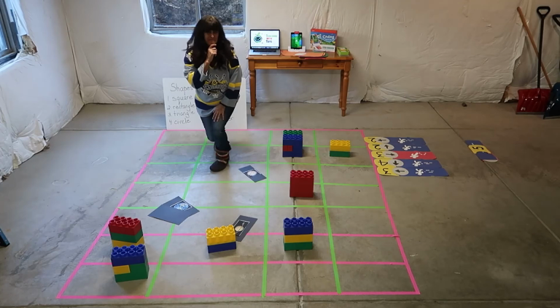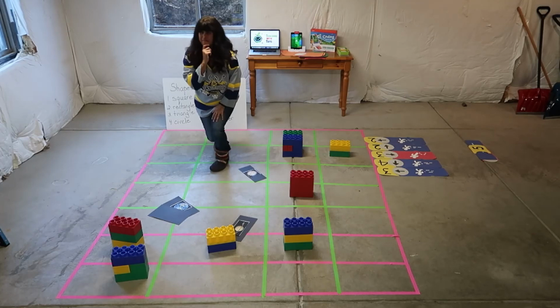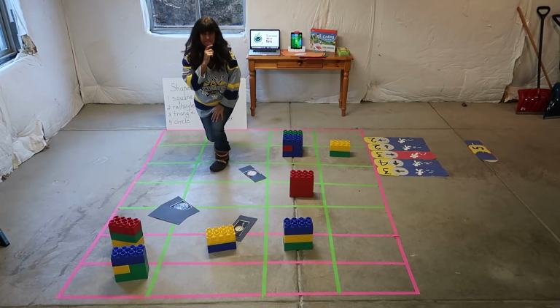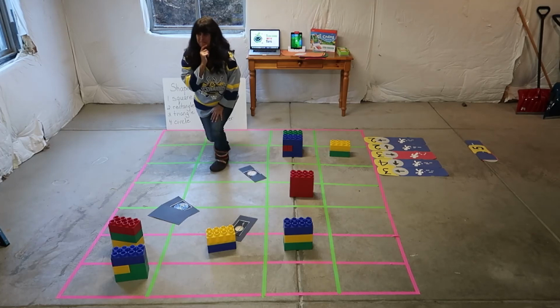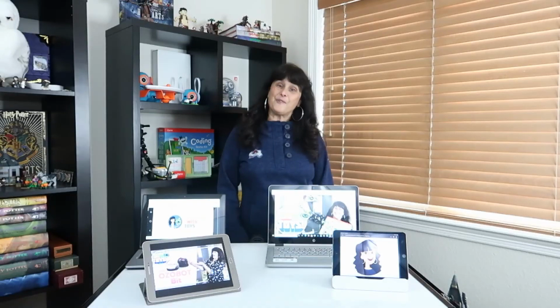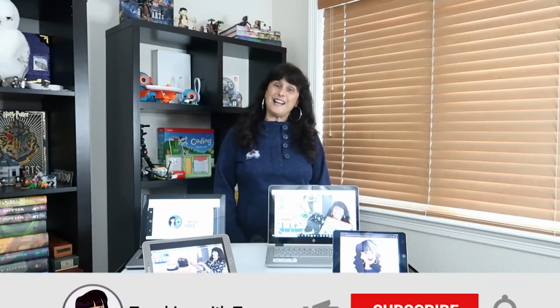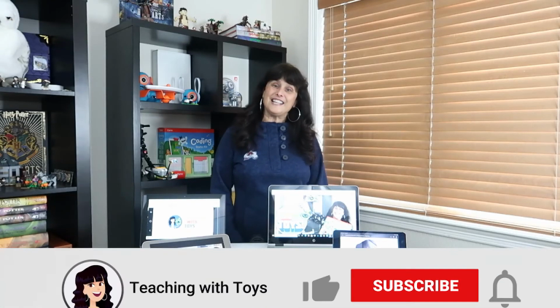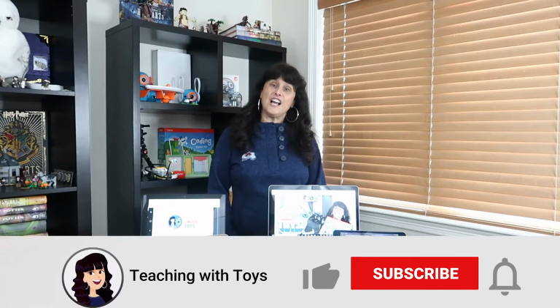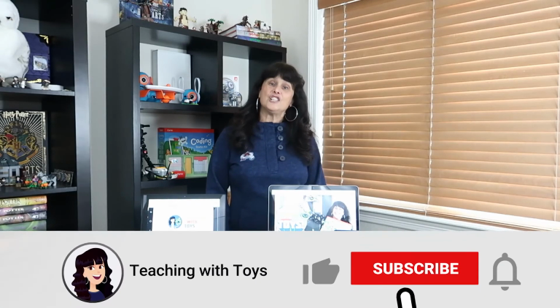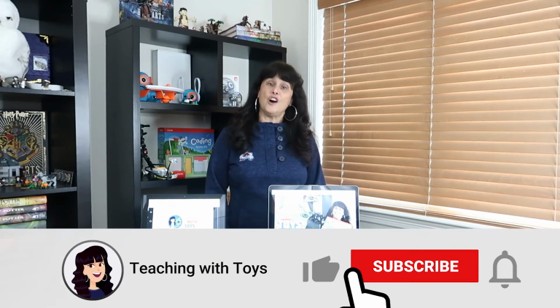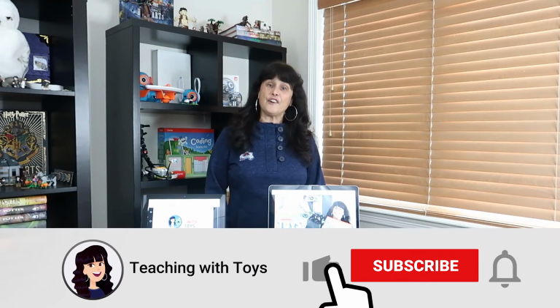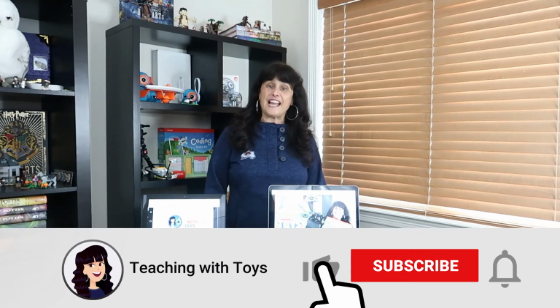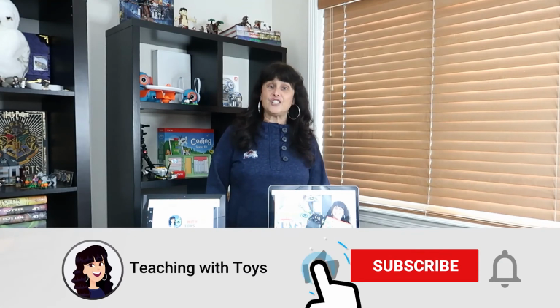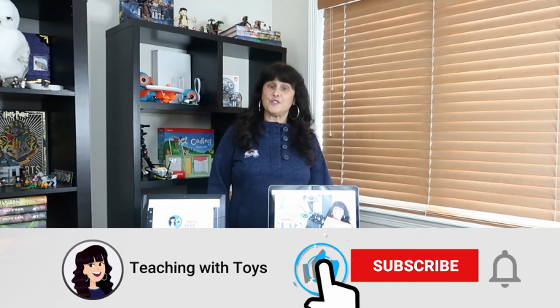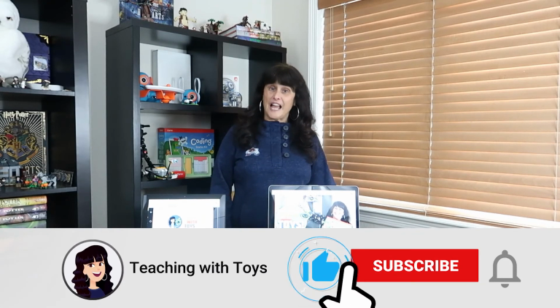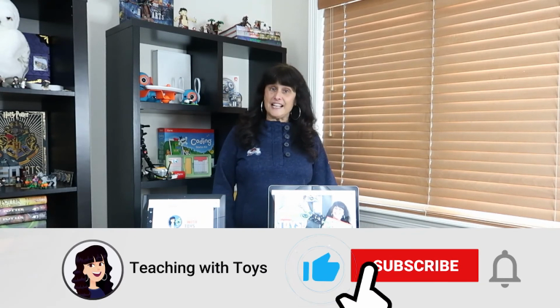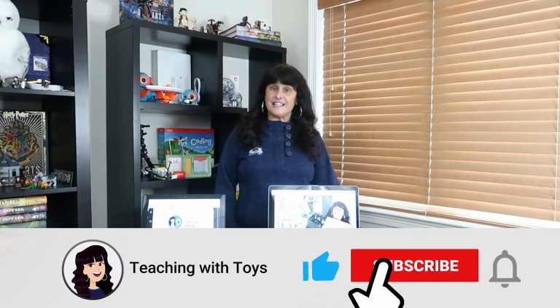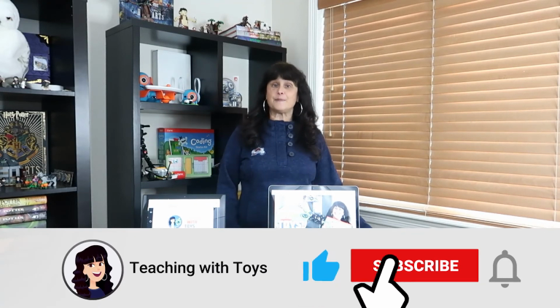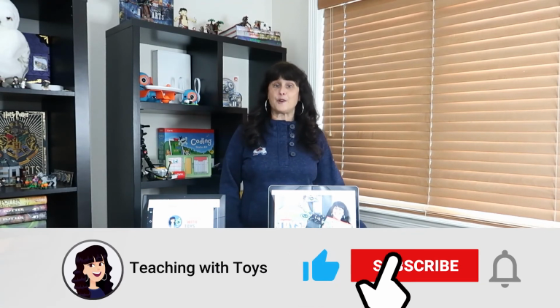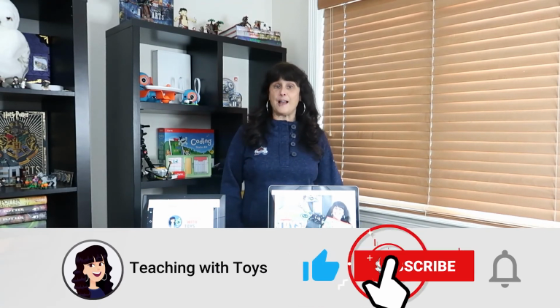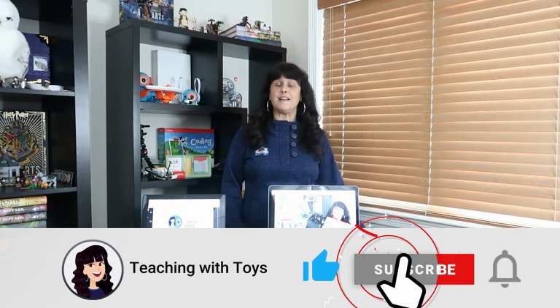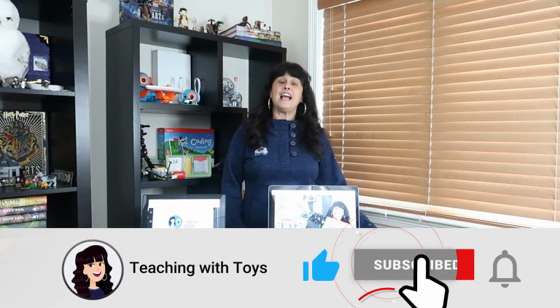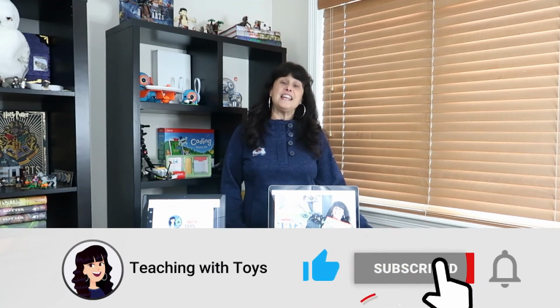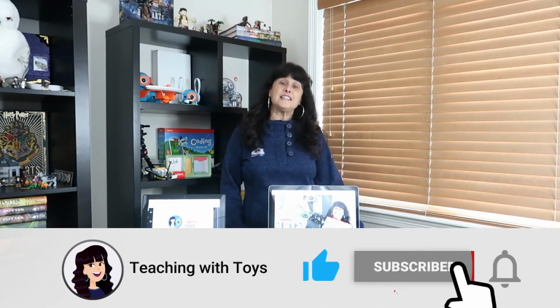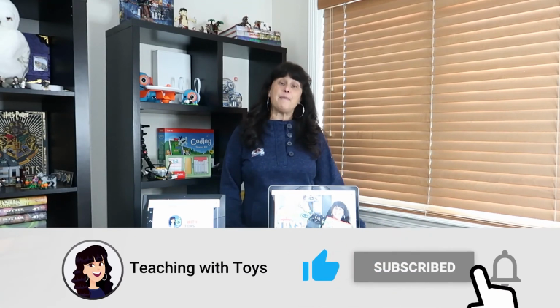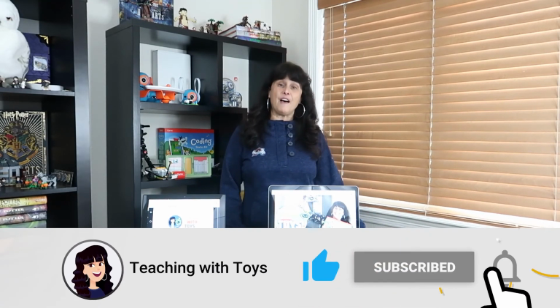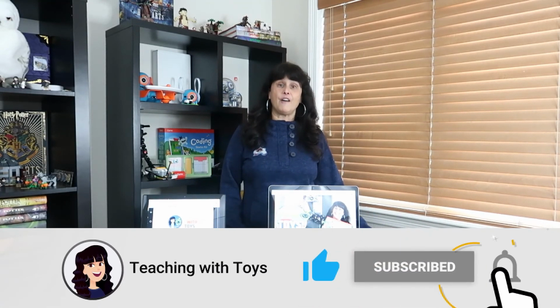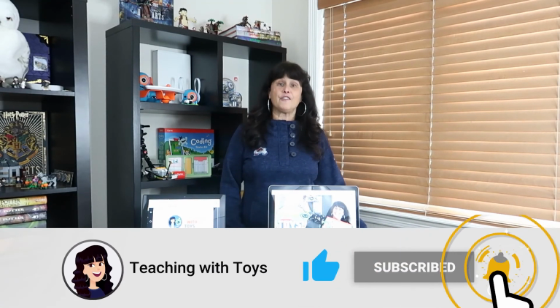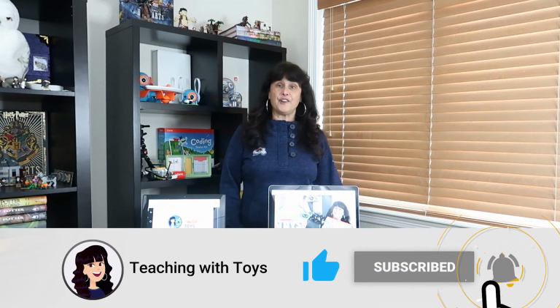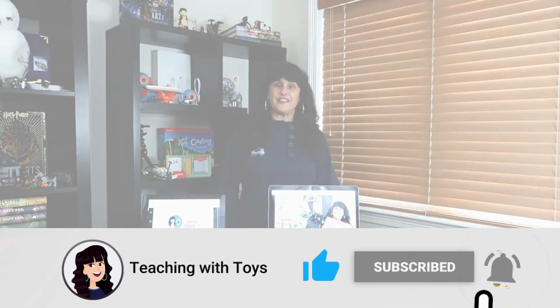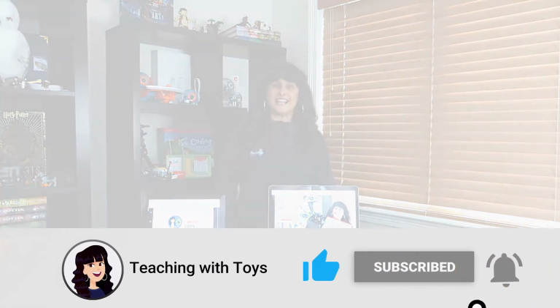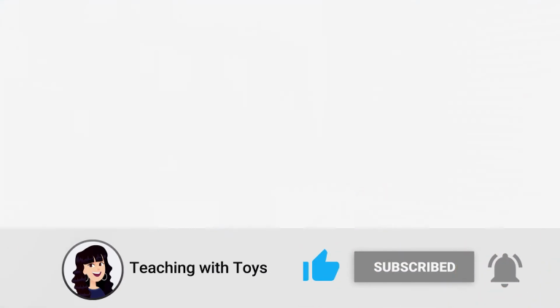Thanks for watching. Don't forget to like, subscribe, and hit the bell for notifications.